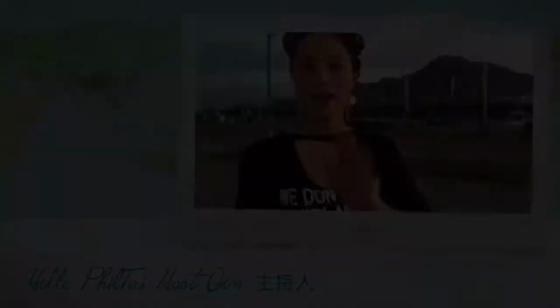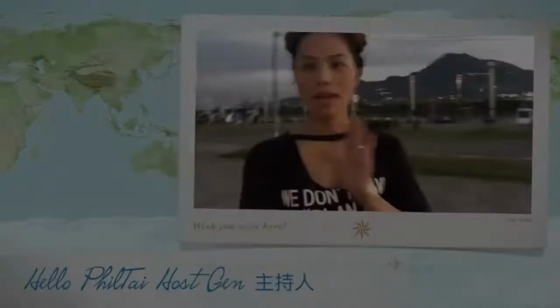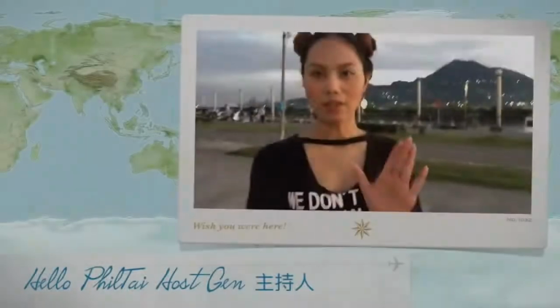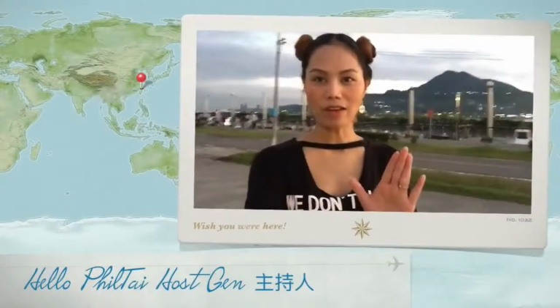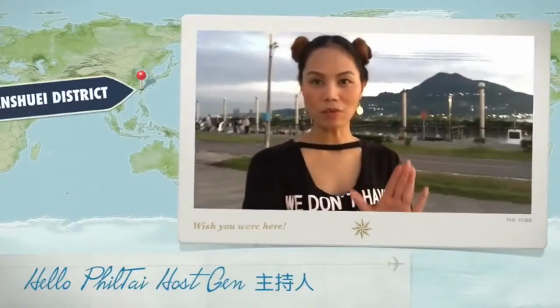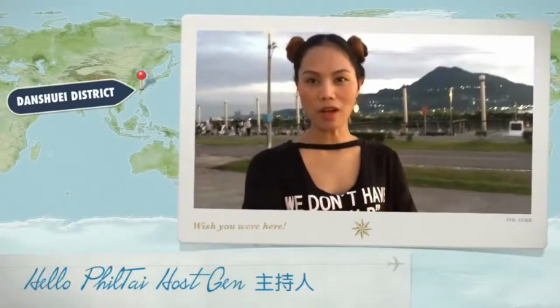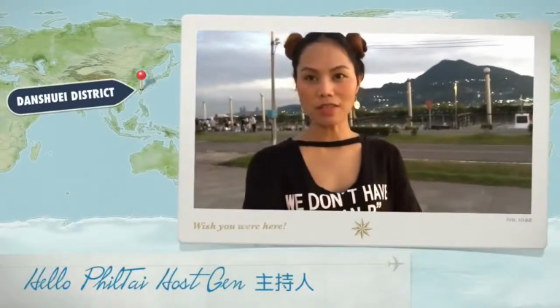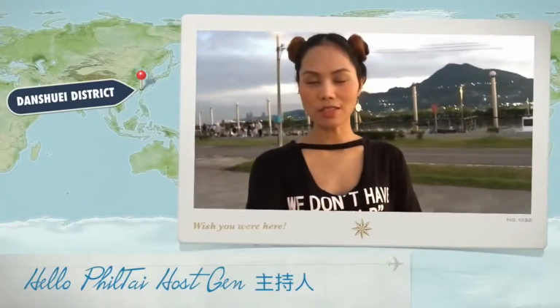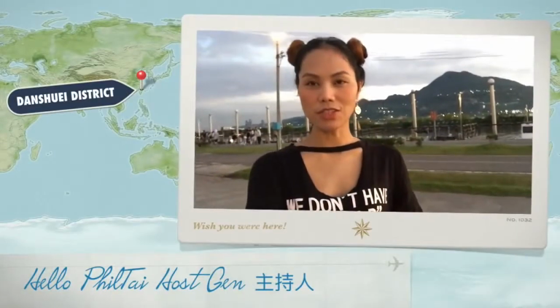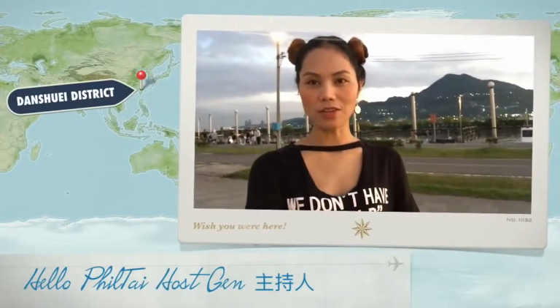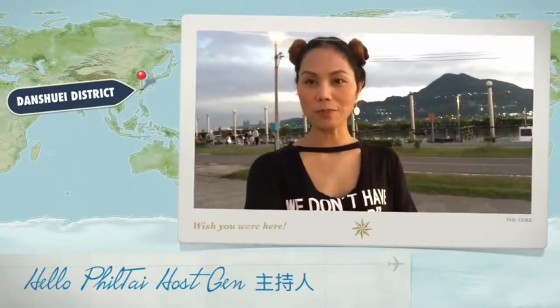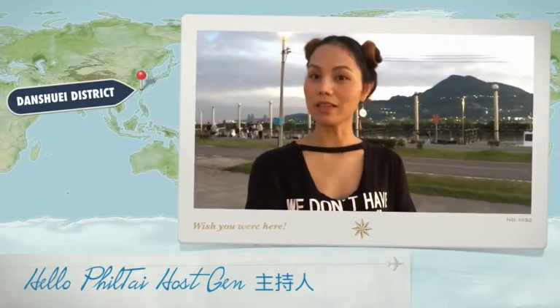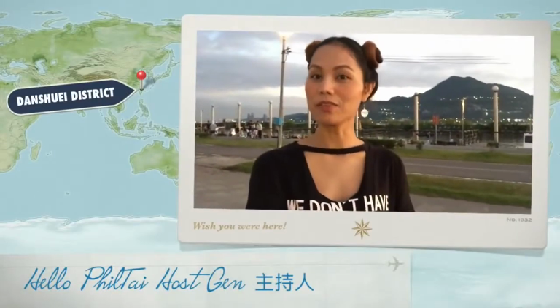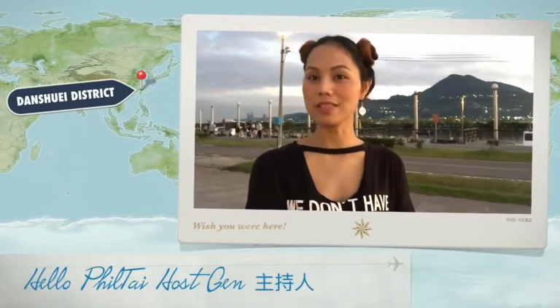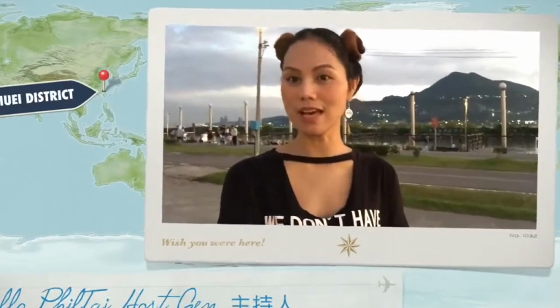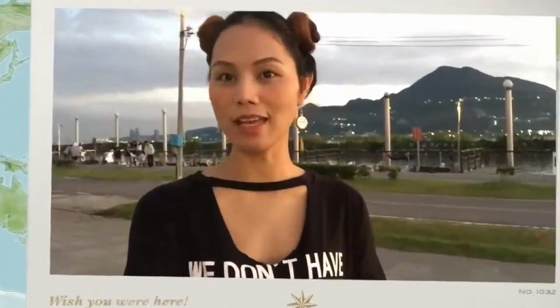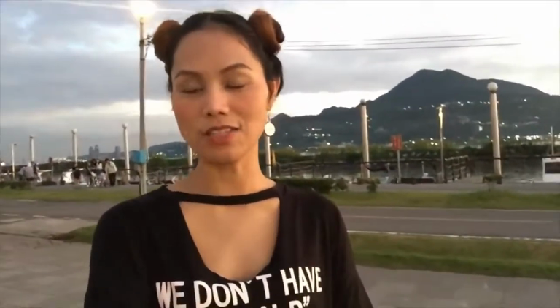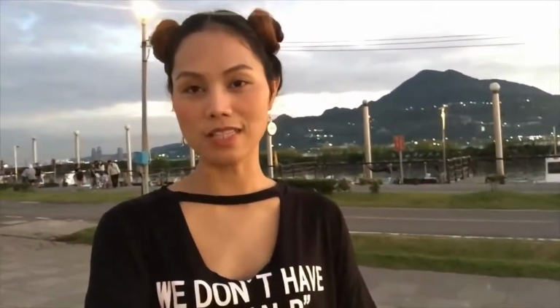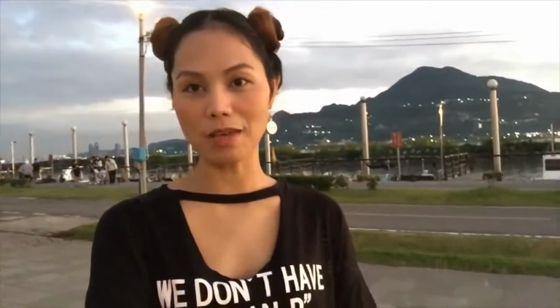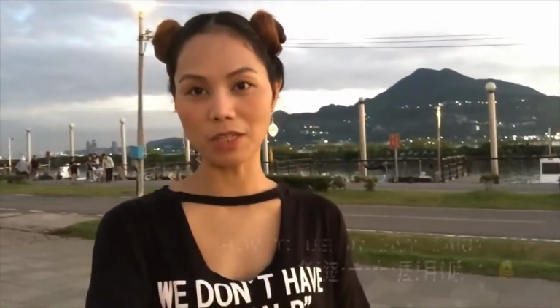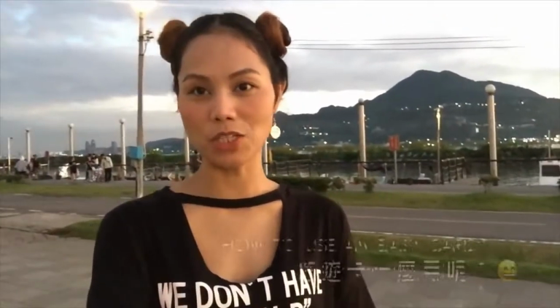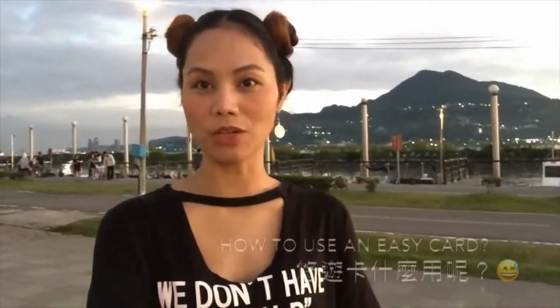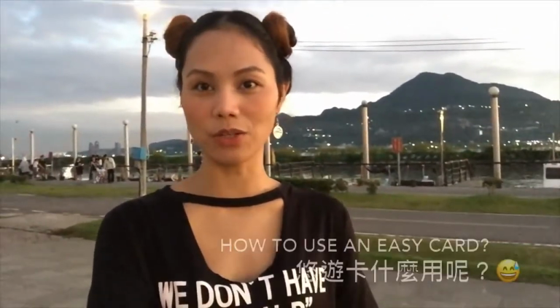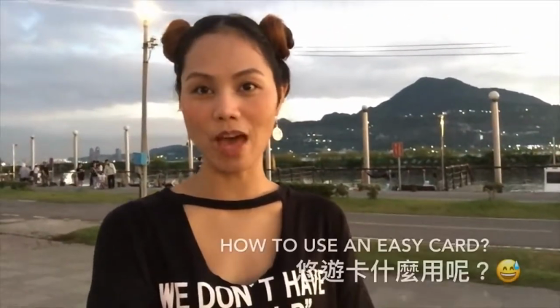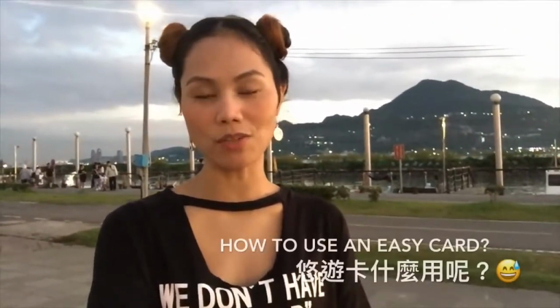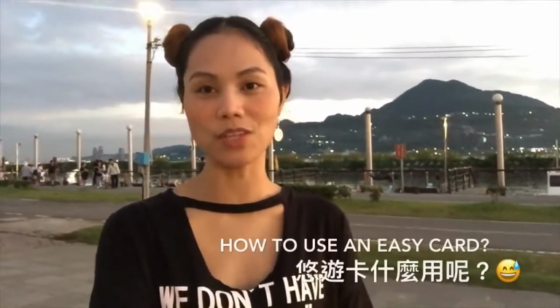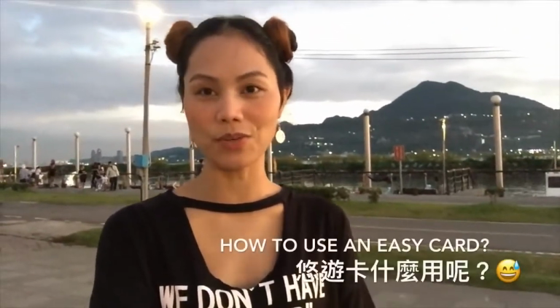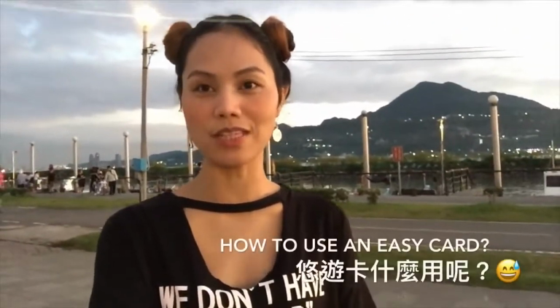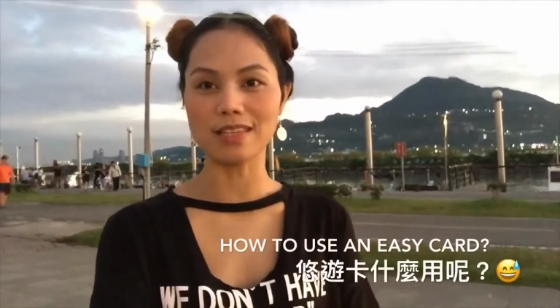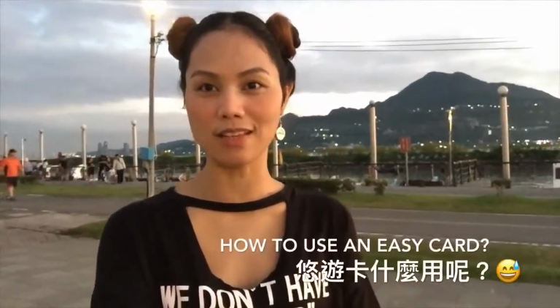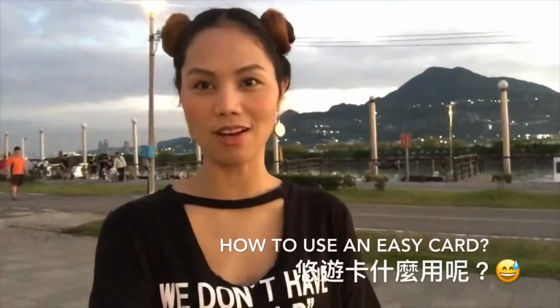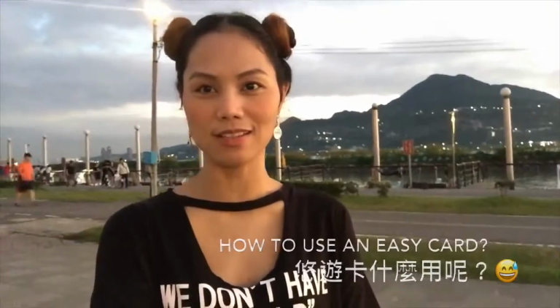Hello everyone! This is Jen from HelloVilleTai and today I'm going to show you how to use an EZCard.